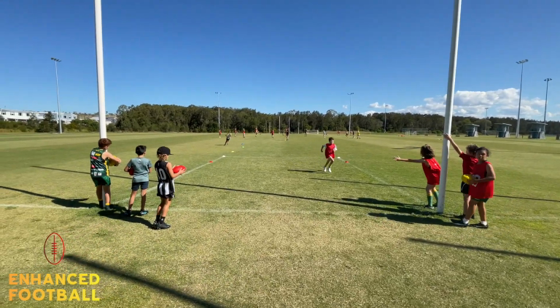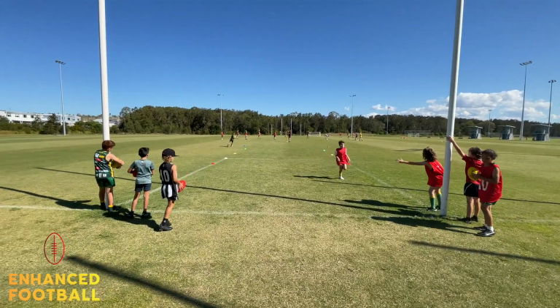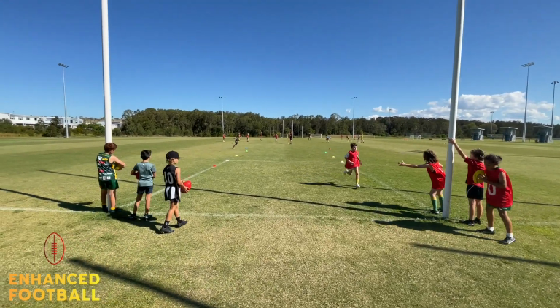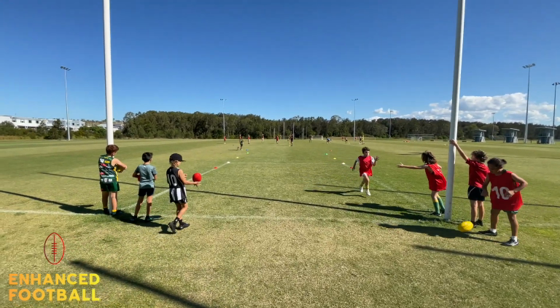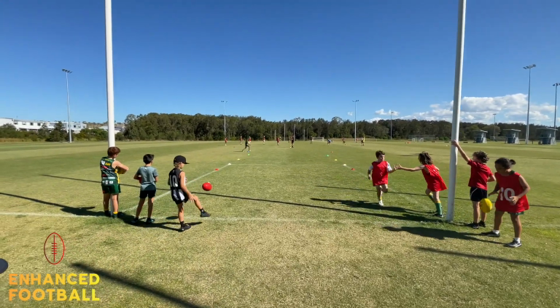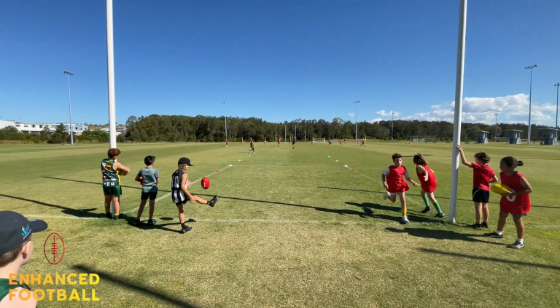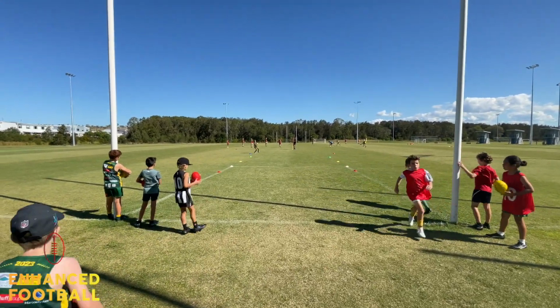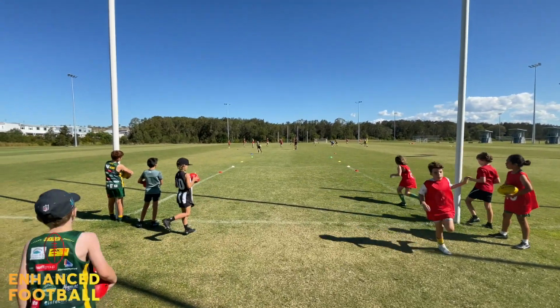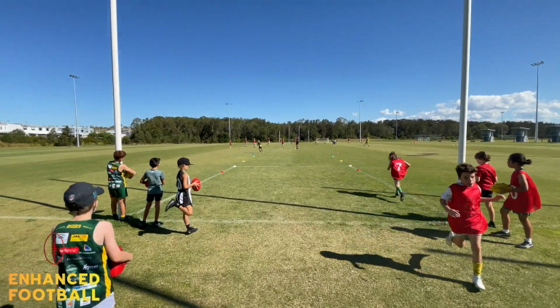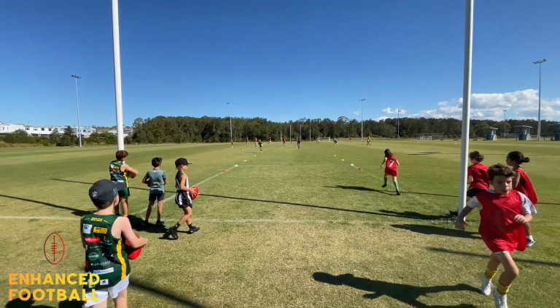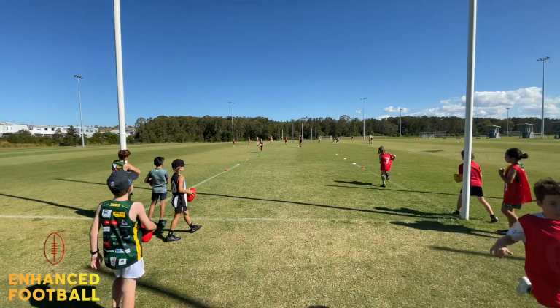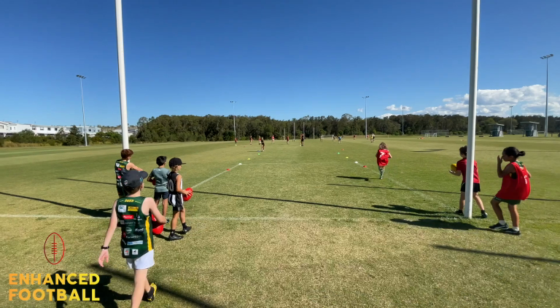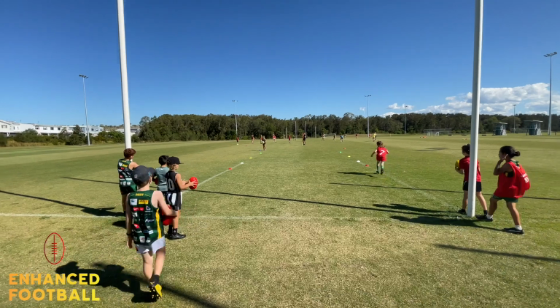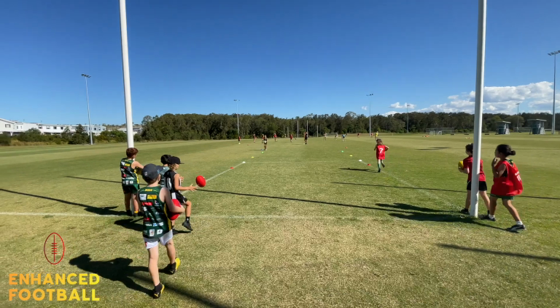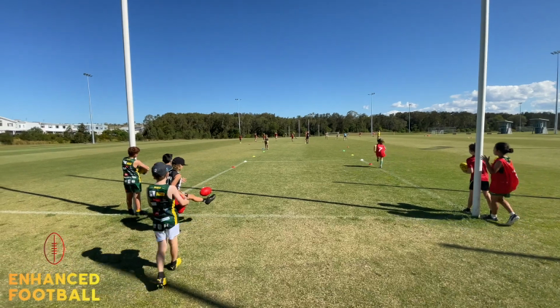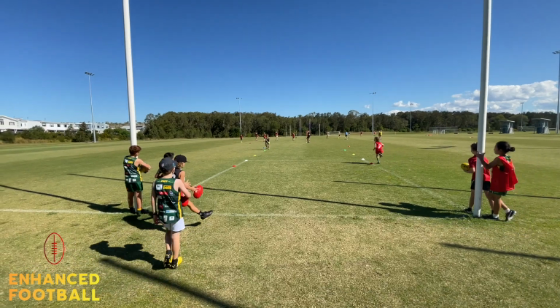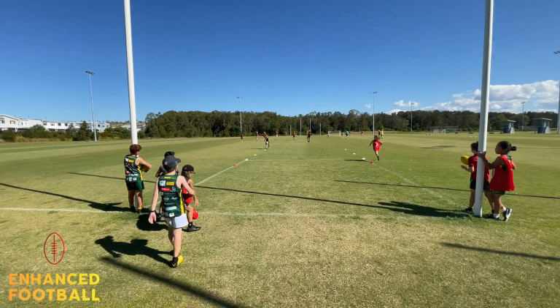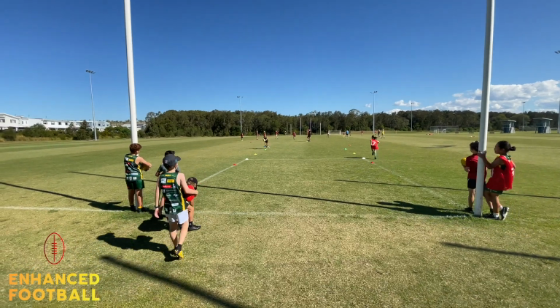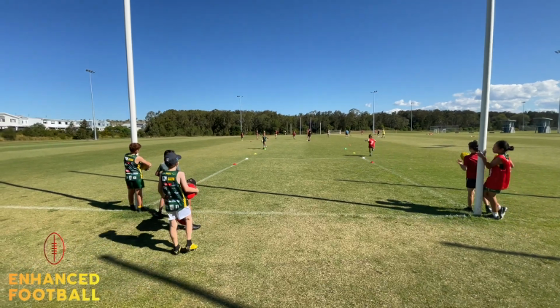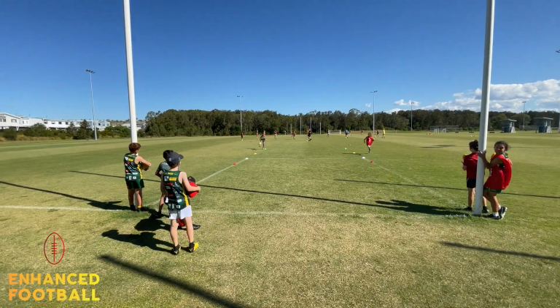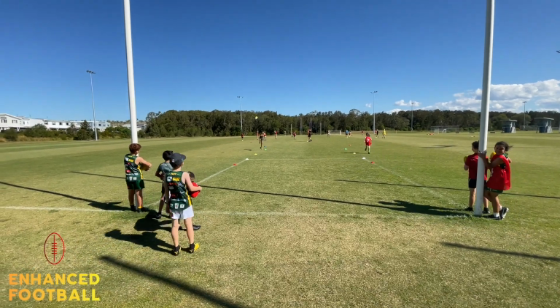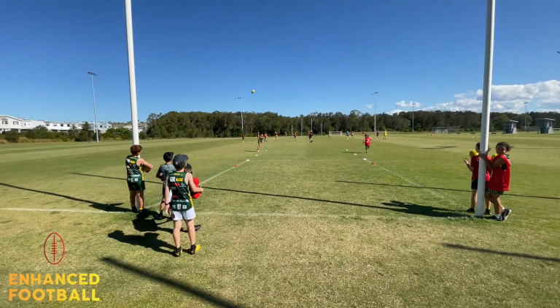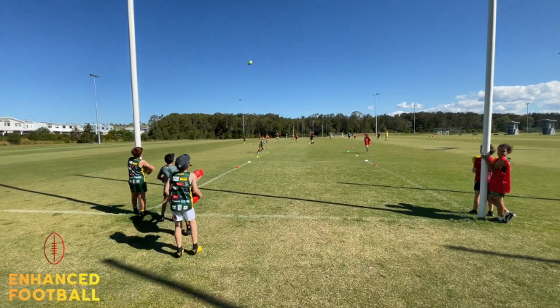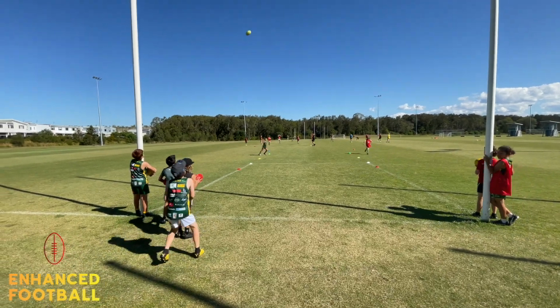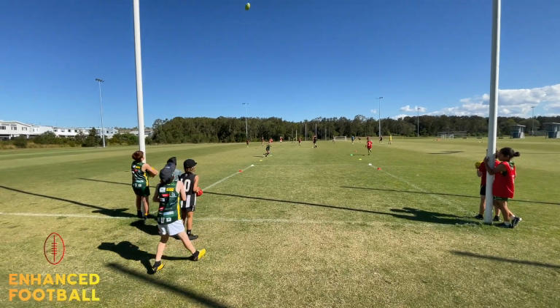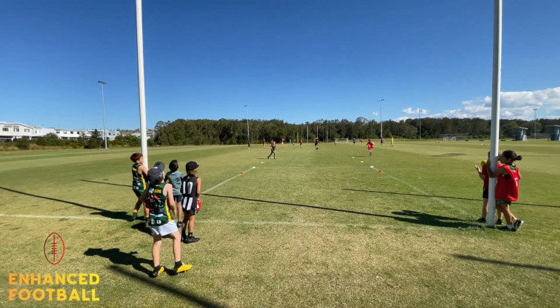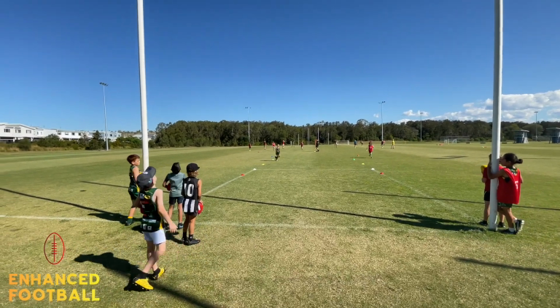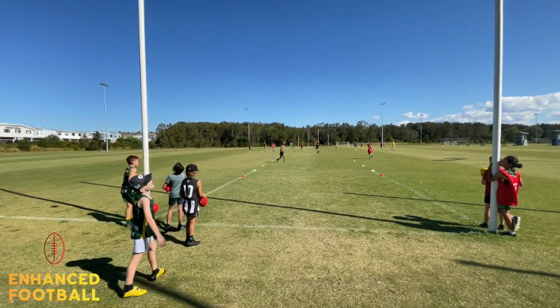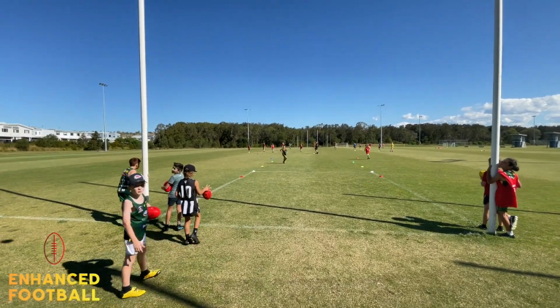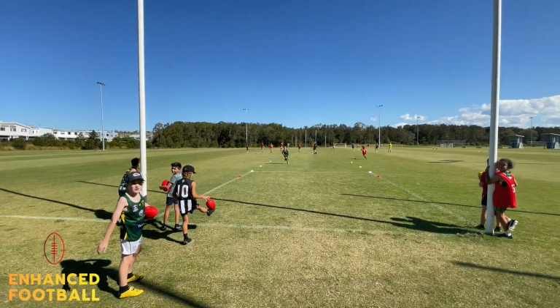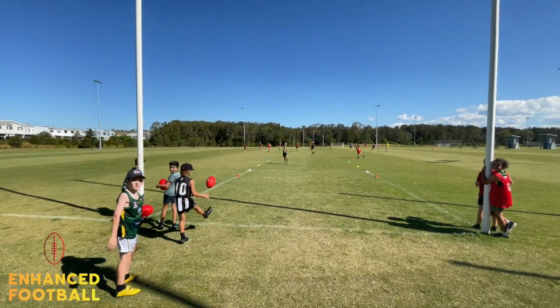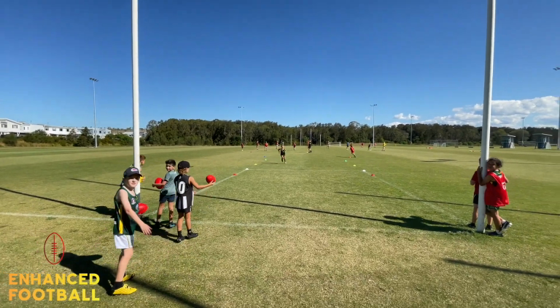Run around, choose a color and kick. Beautiful kick. 10 points.